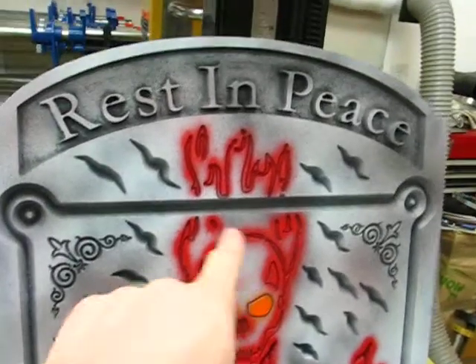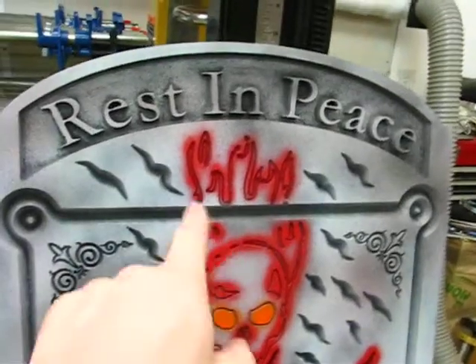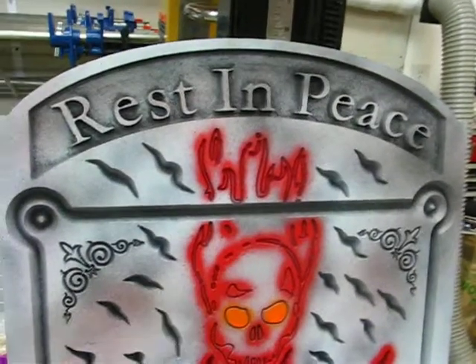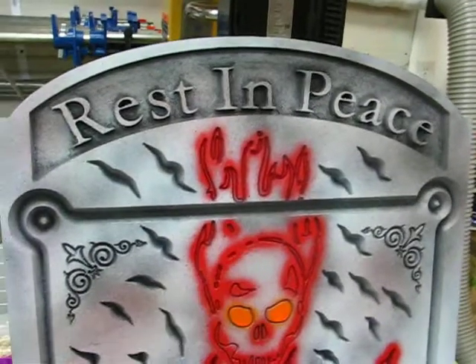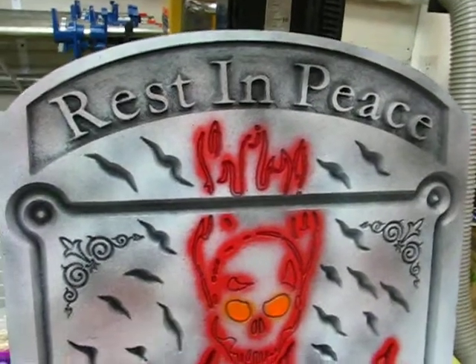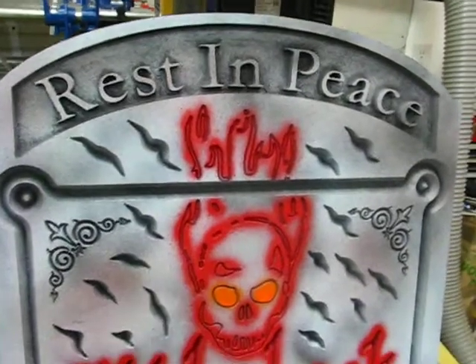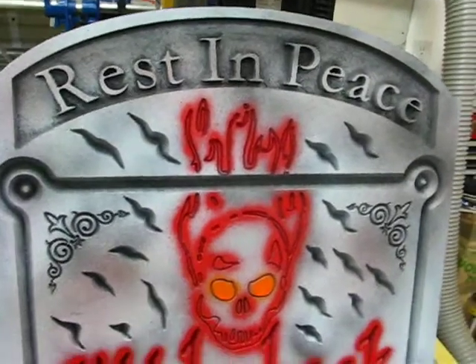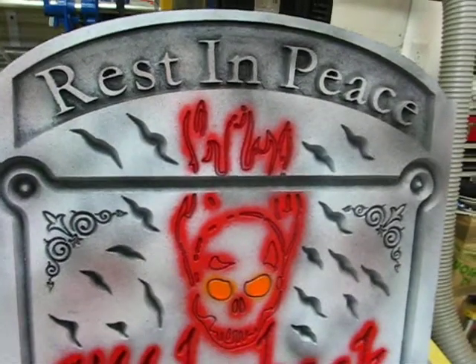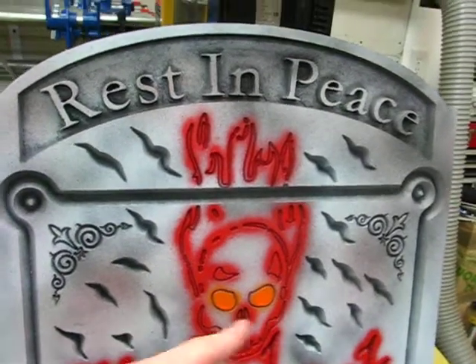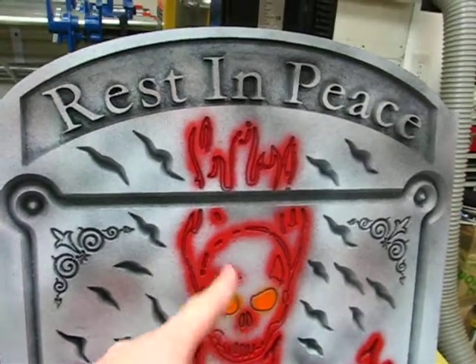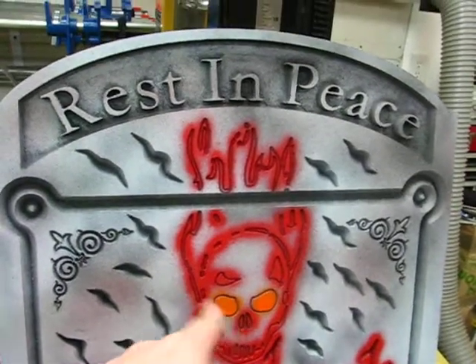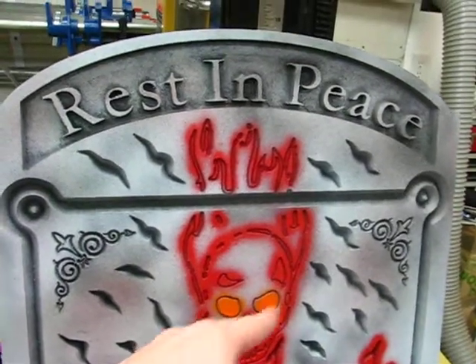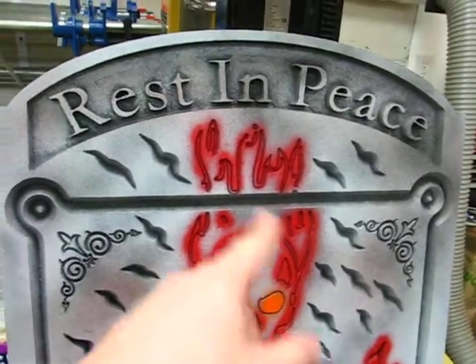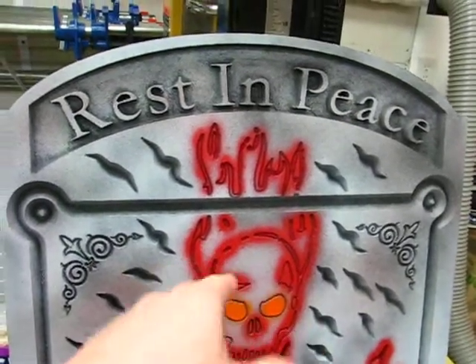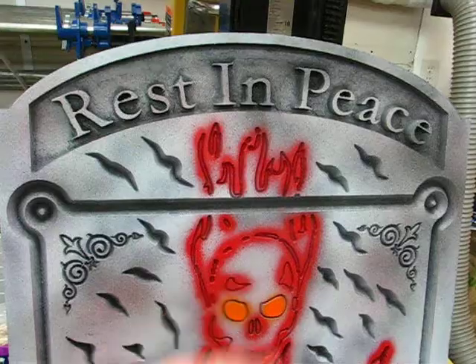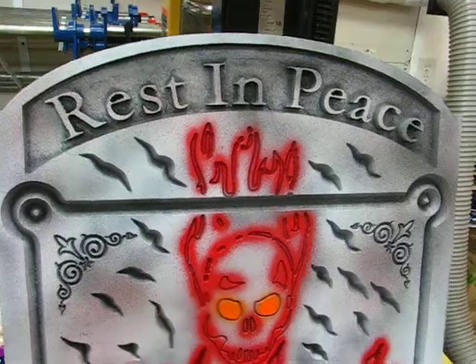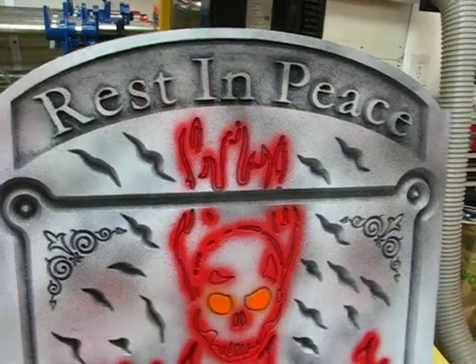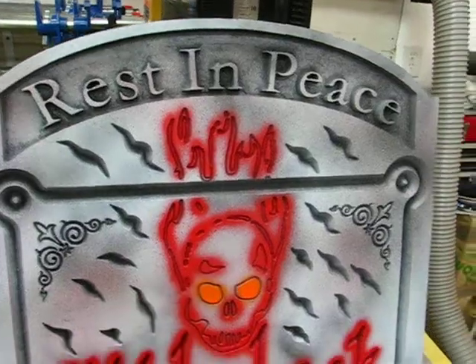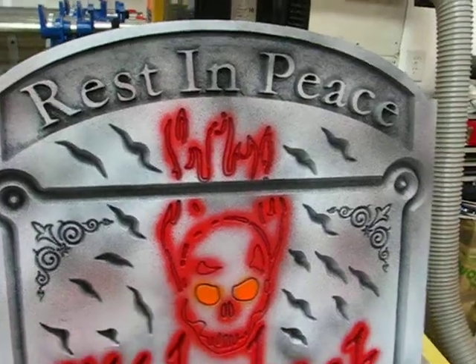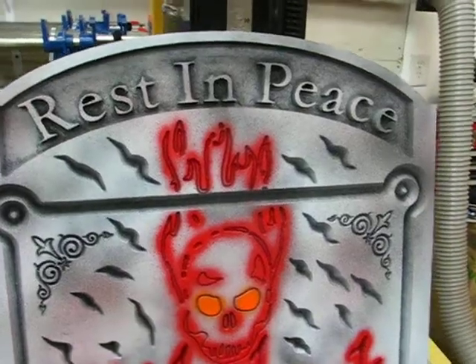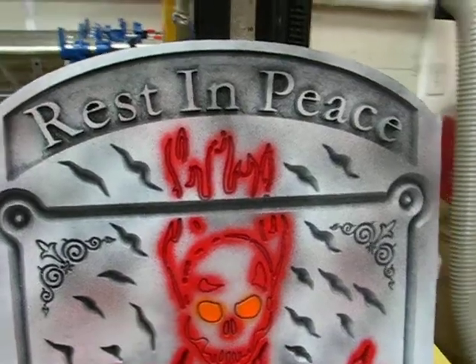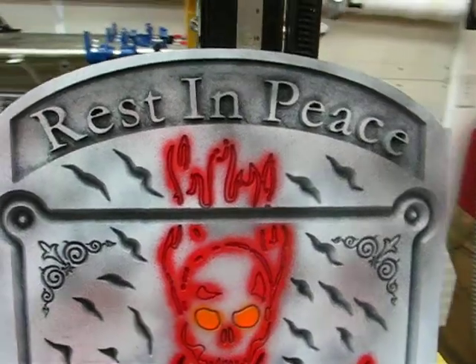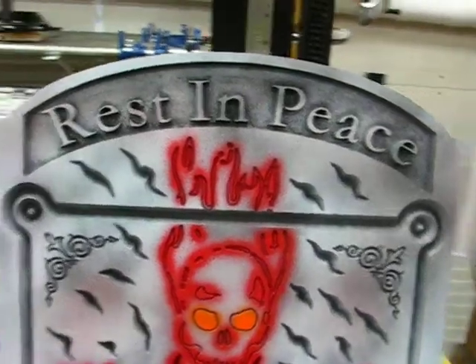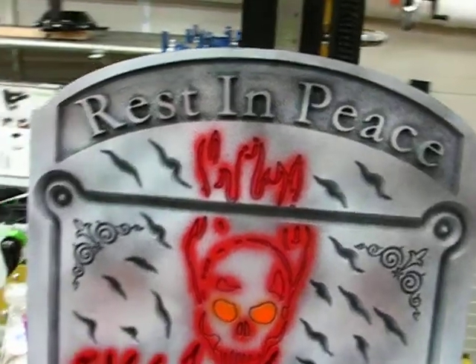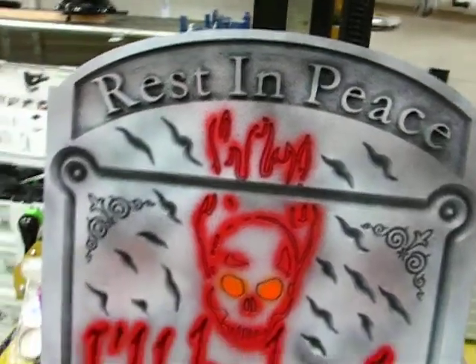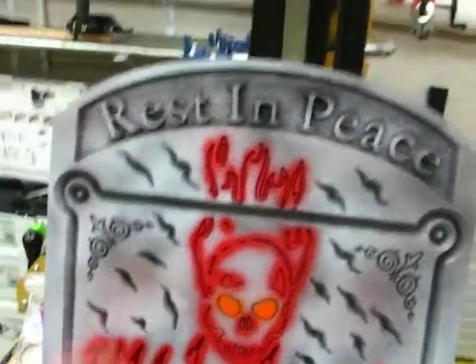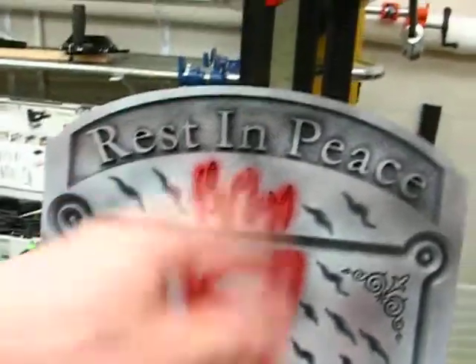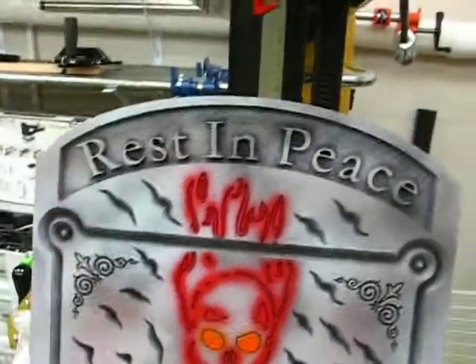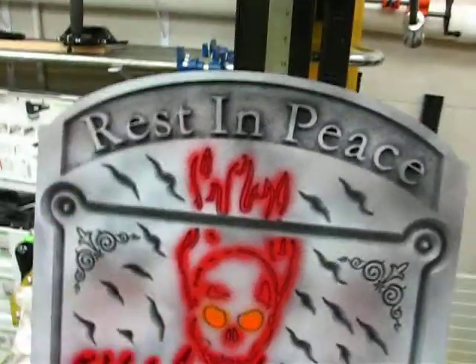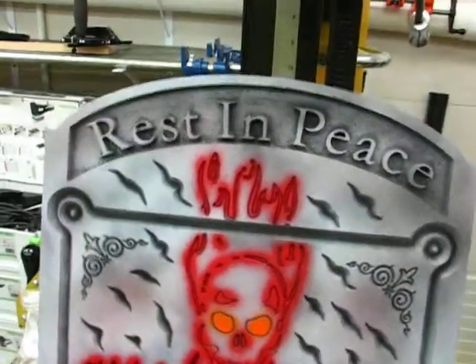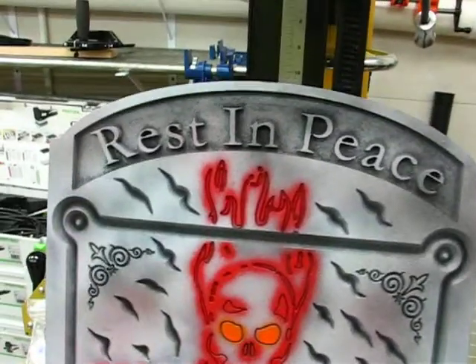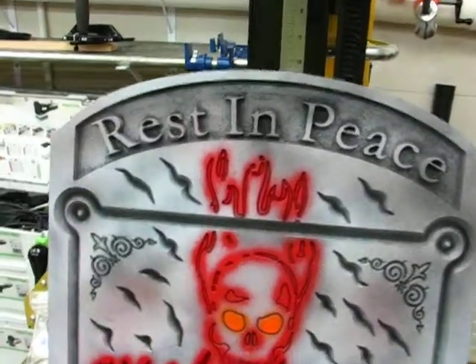After I did this first one, I decided I didn't really like the skull. I thought it was just kind of too busy.